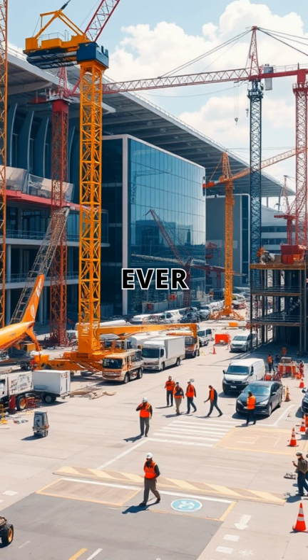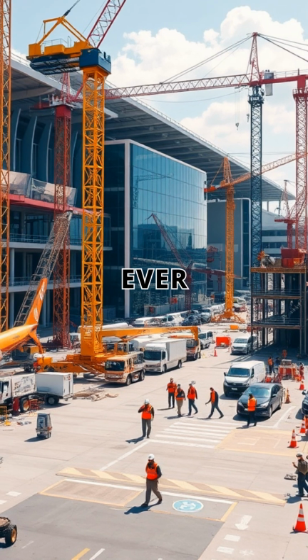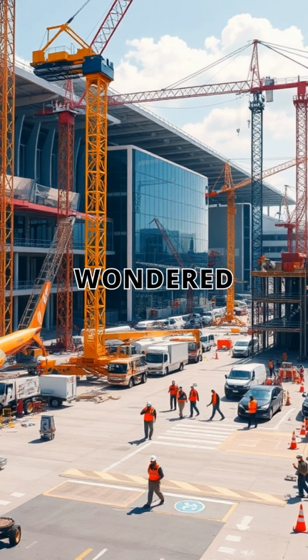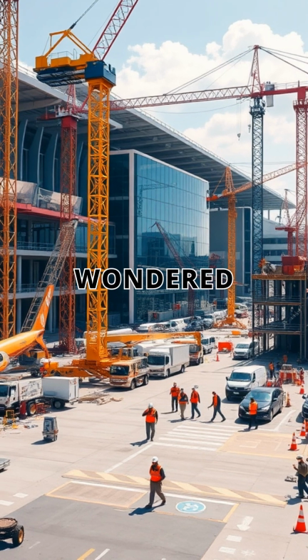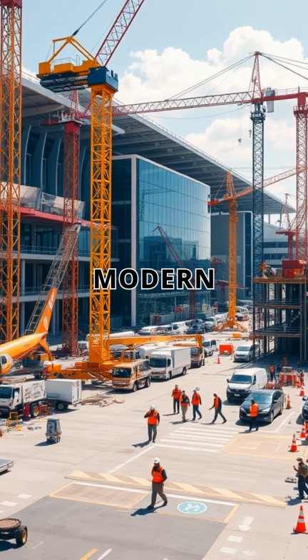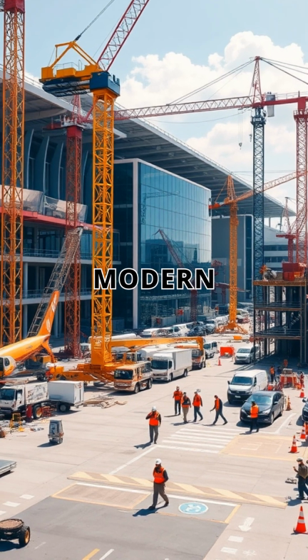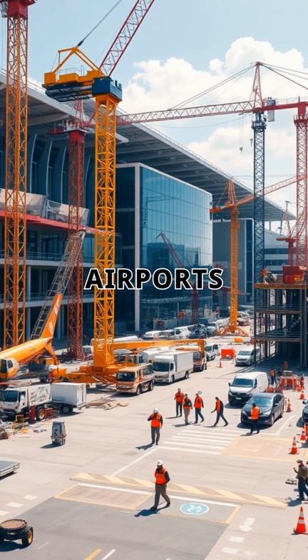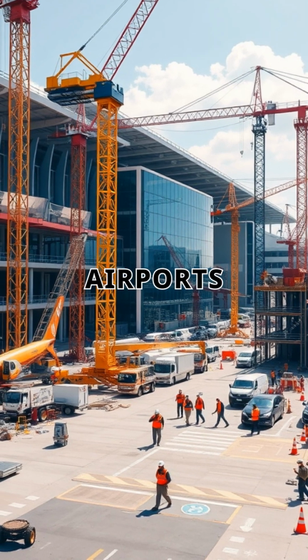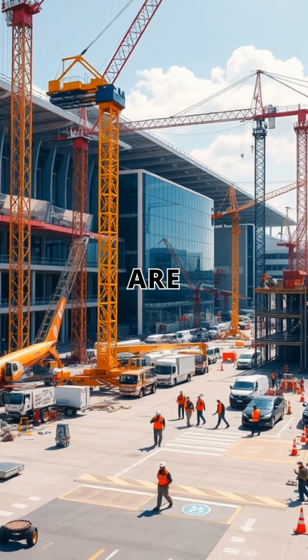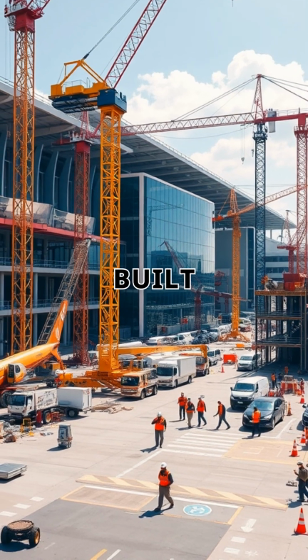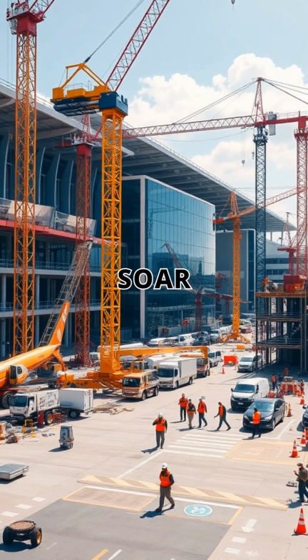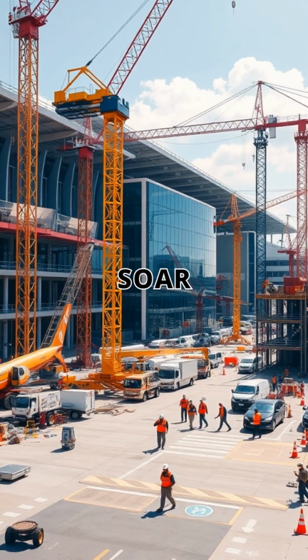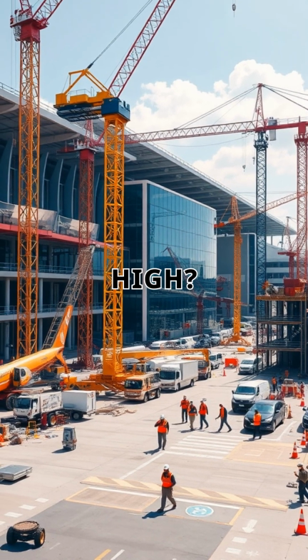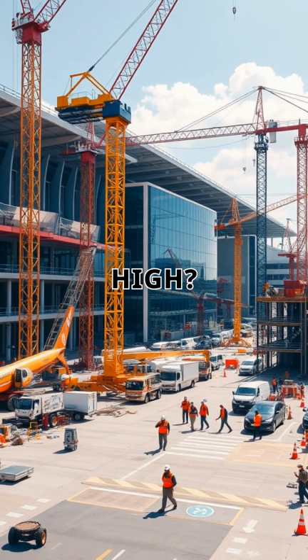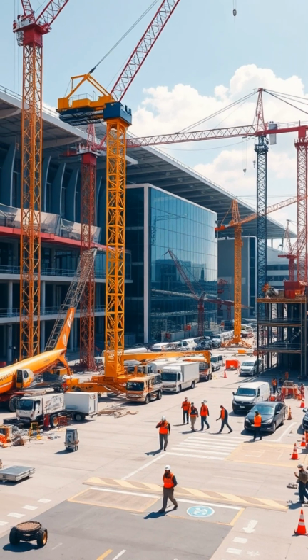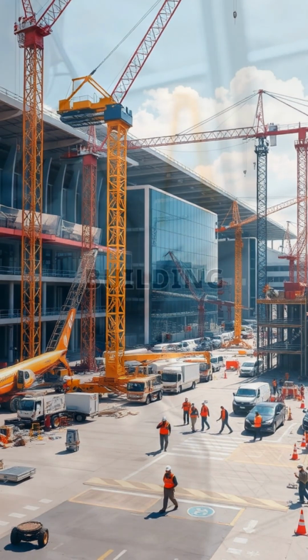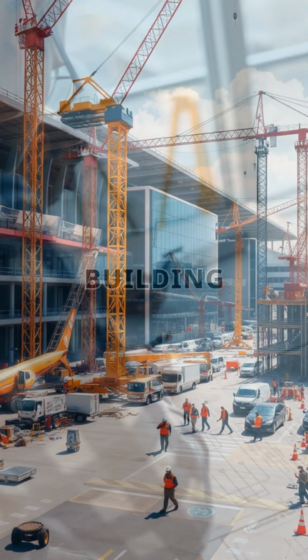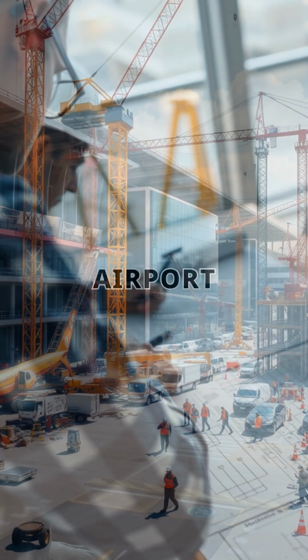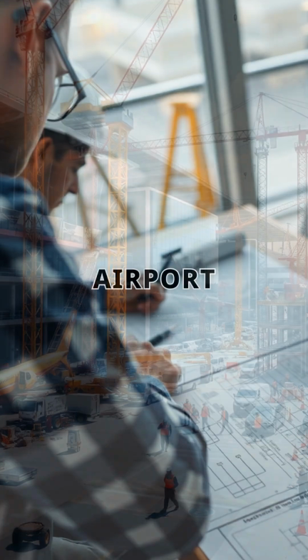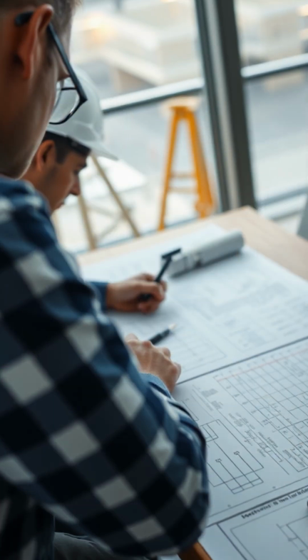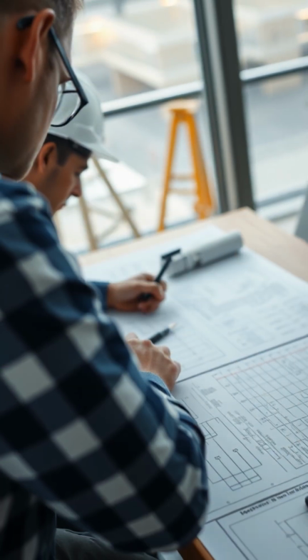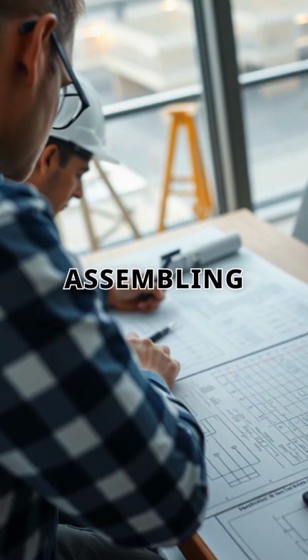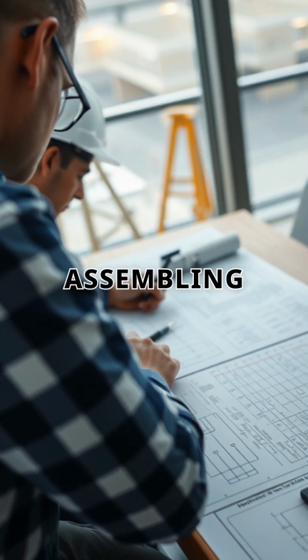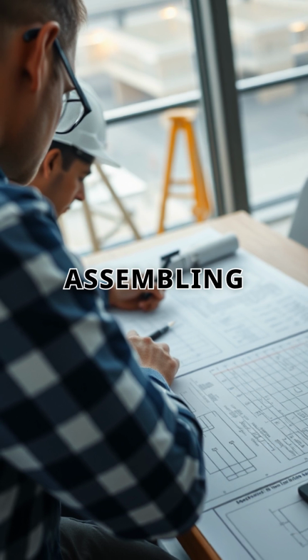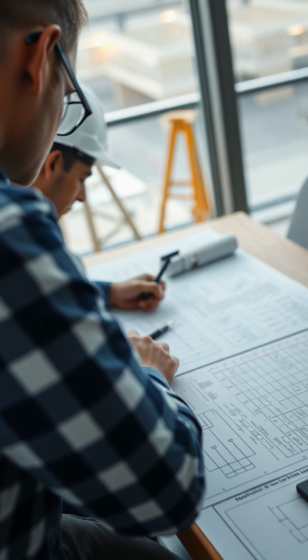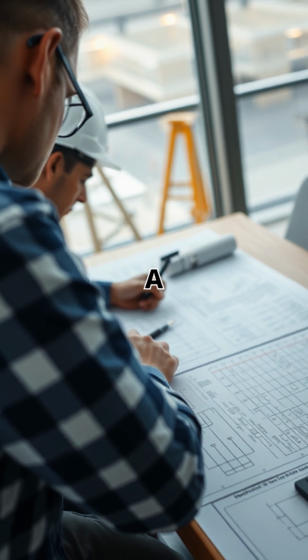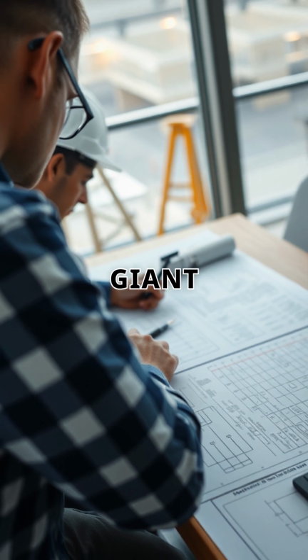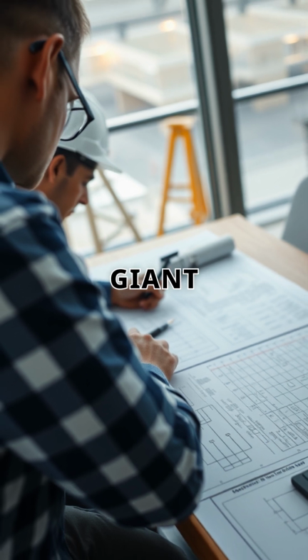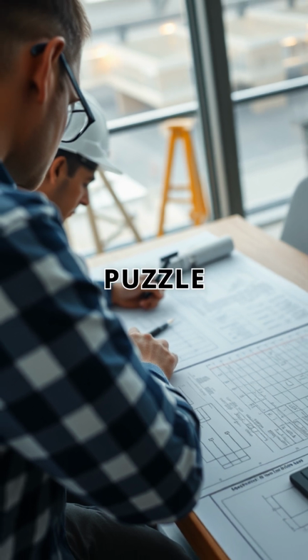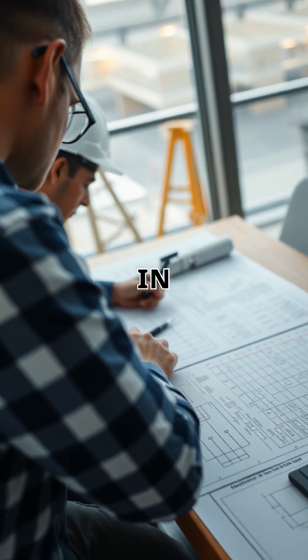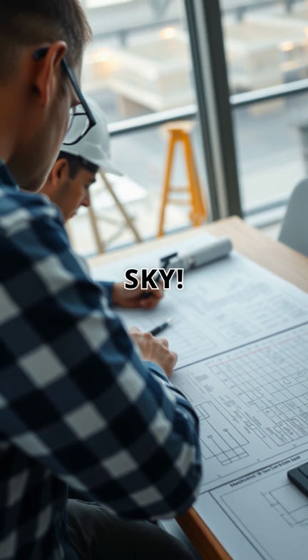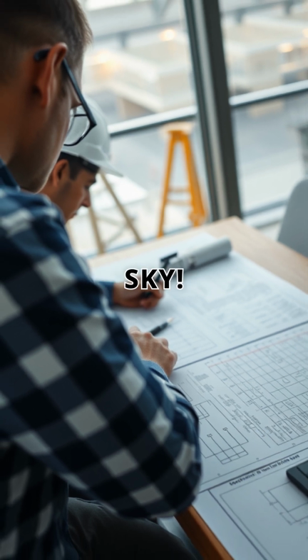Ever wondered how modern airports are built to soar high? Building an airport is like assembling a giant puzzle in the sky.